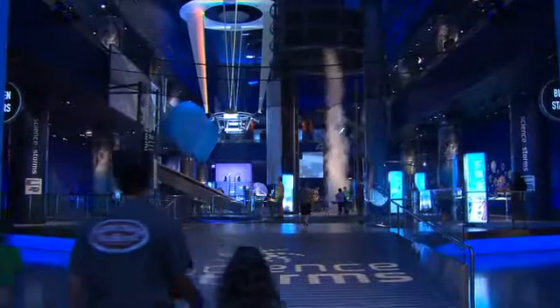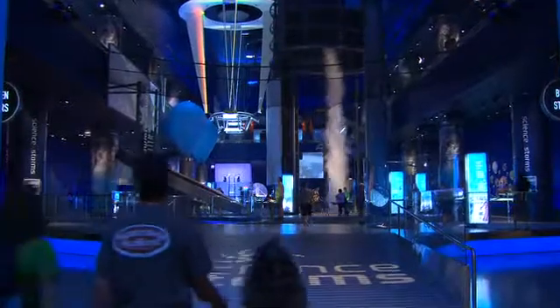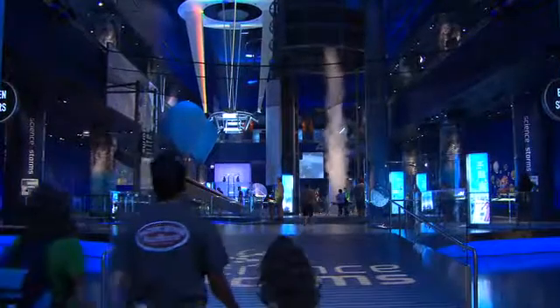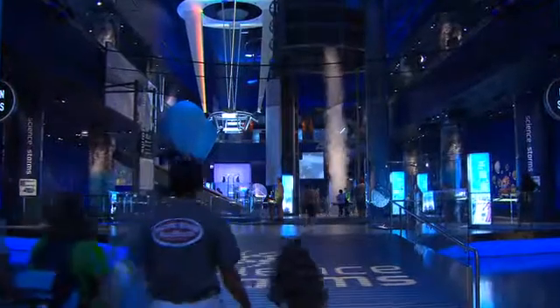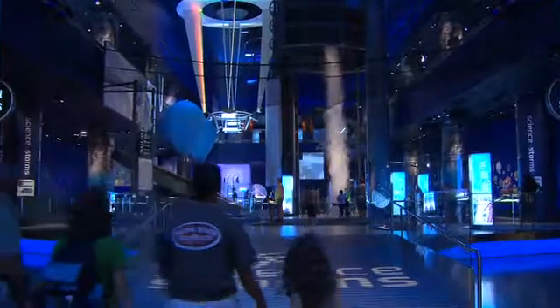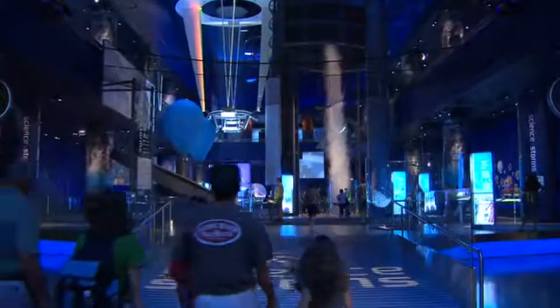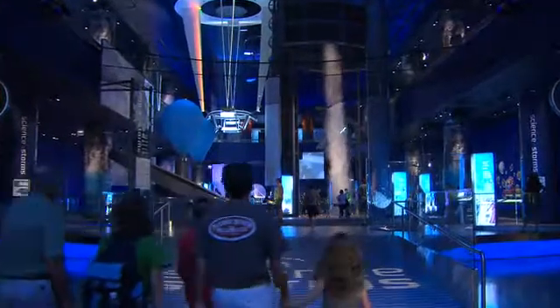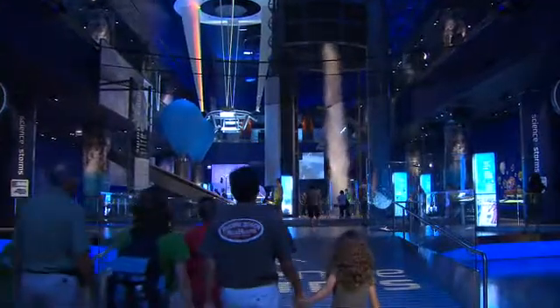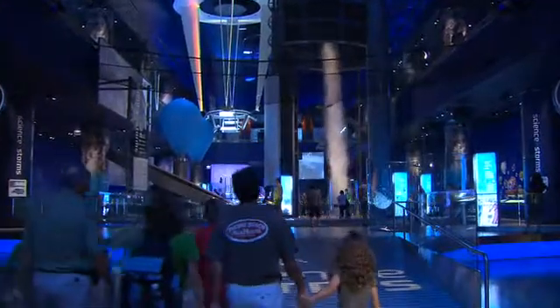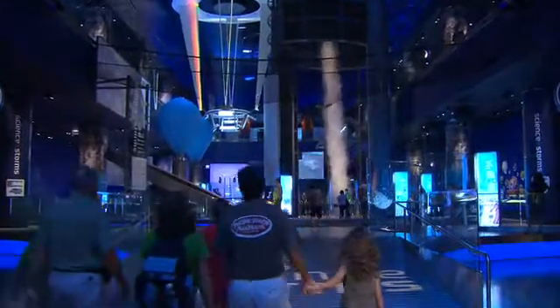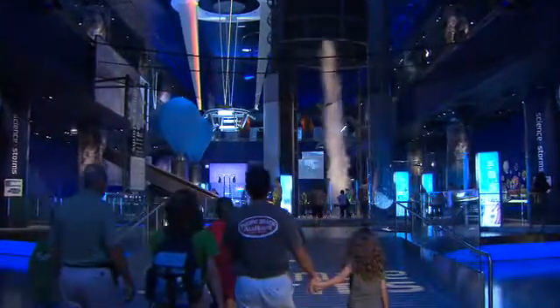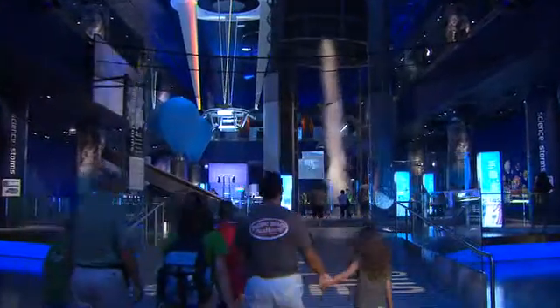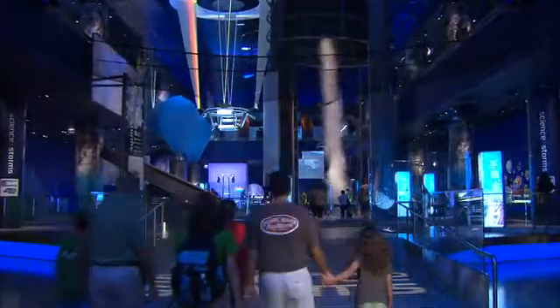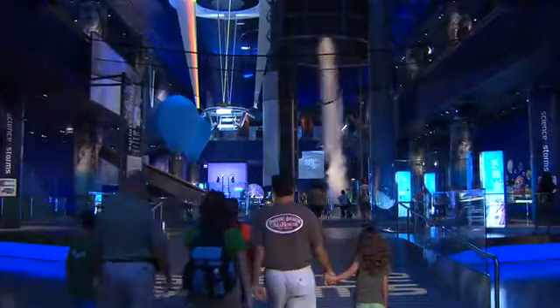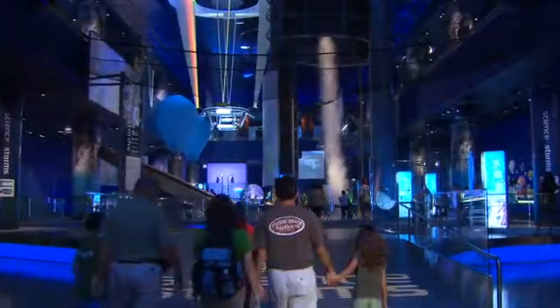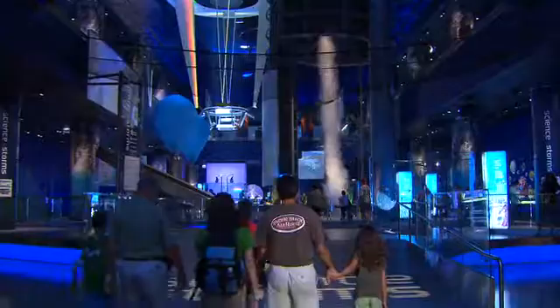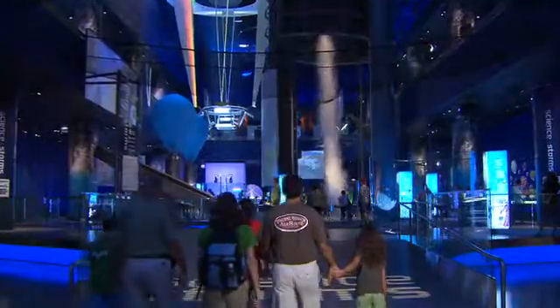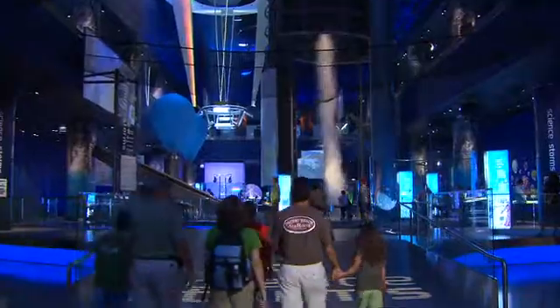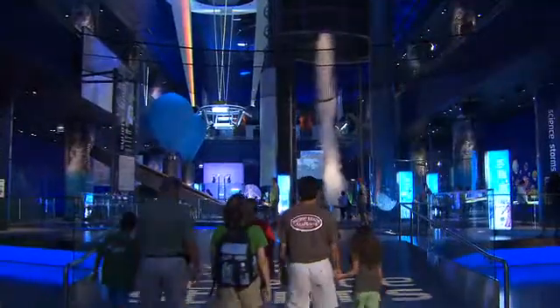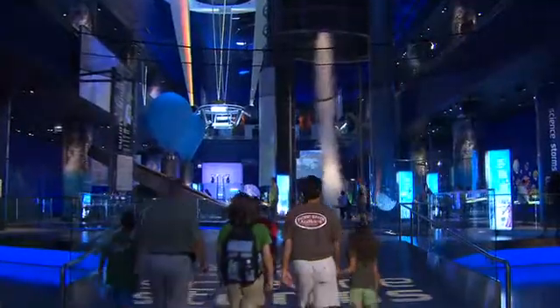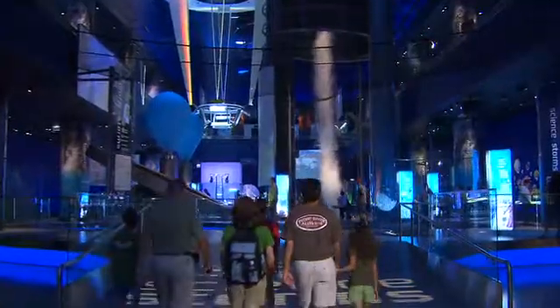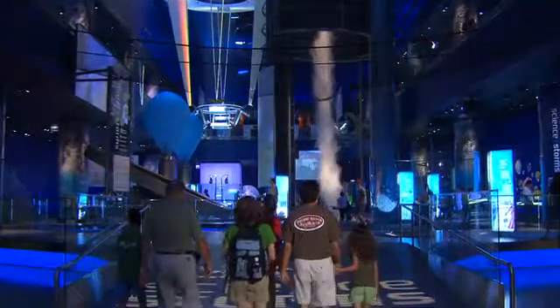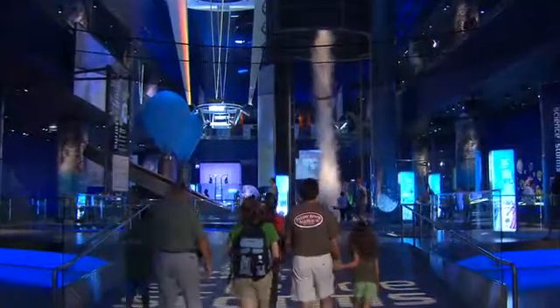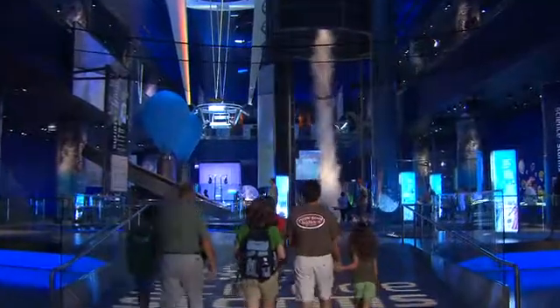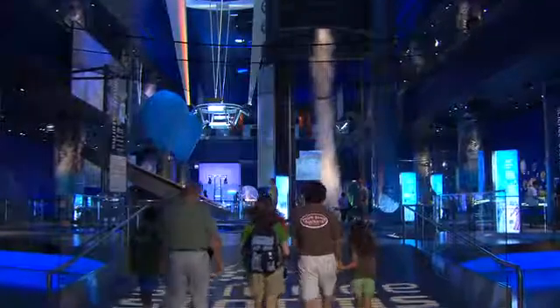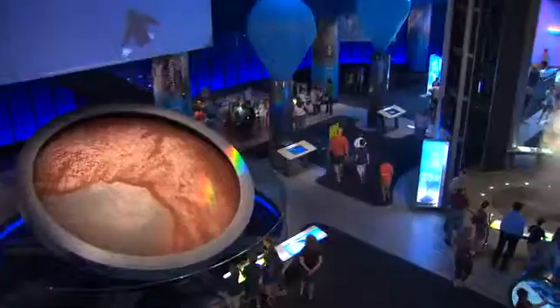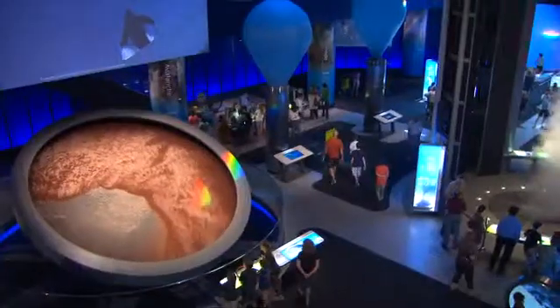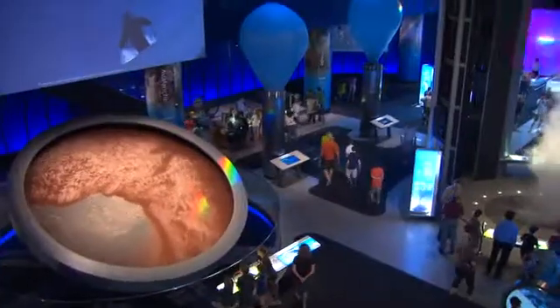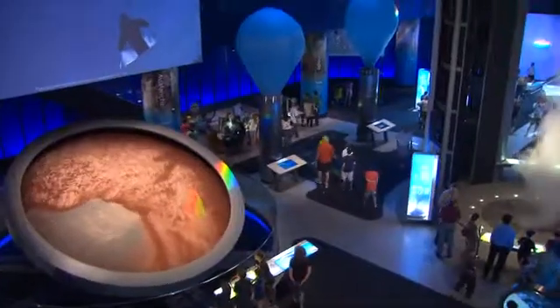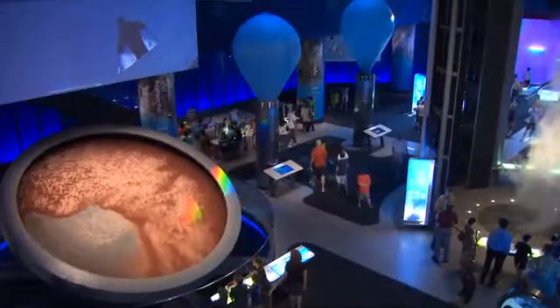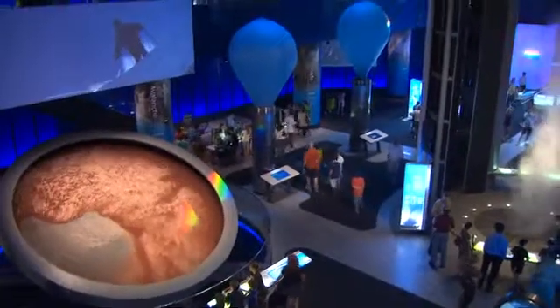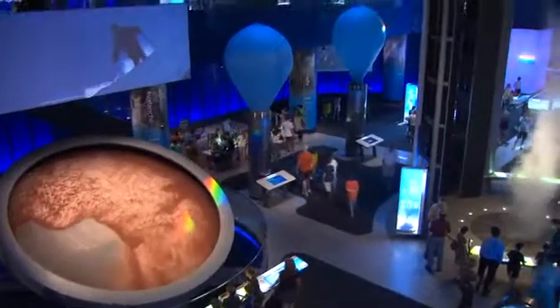Hi, I'm Olivia Castellini. I'm a senior exhibit developer here at the Museum of Science and Industry. And welcome to Science Storms.